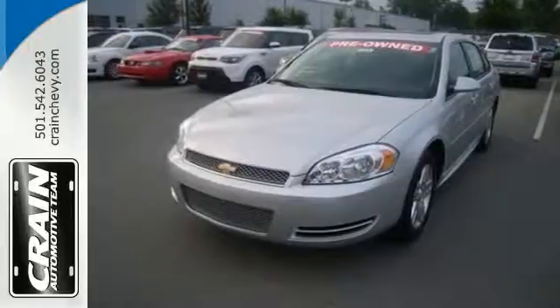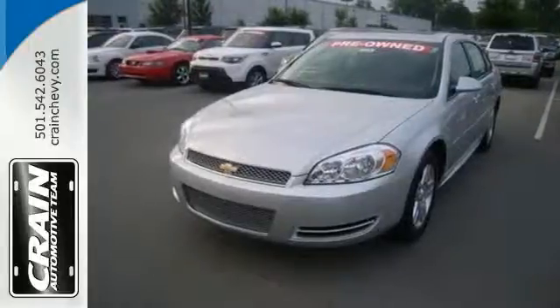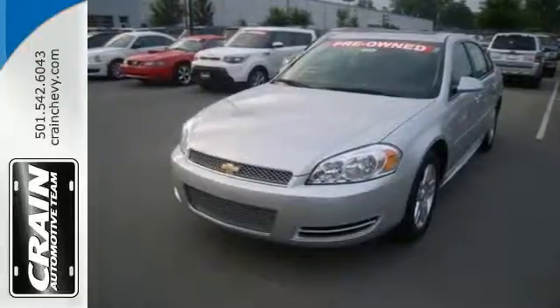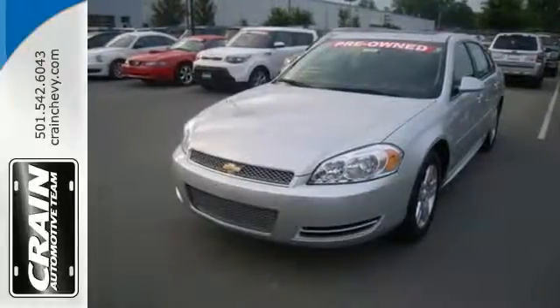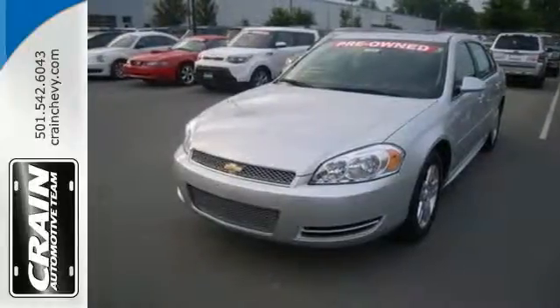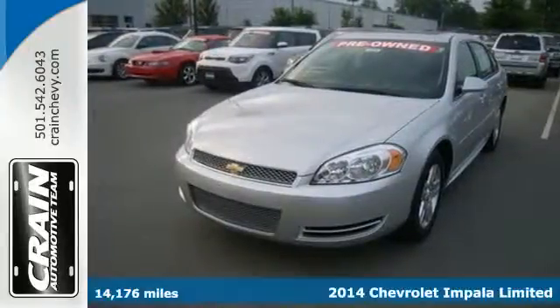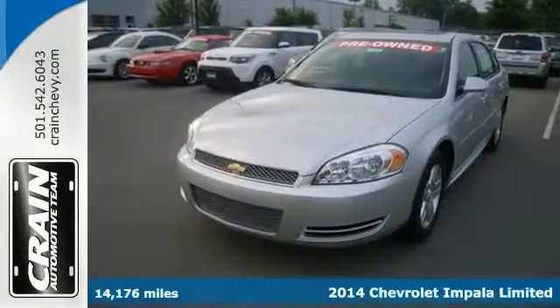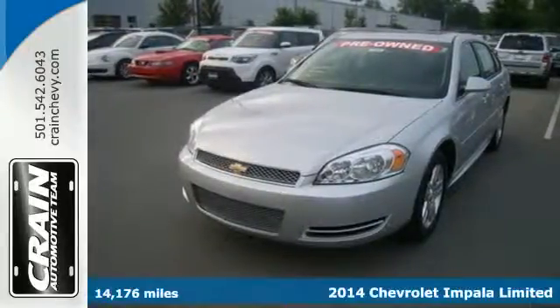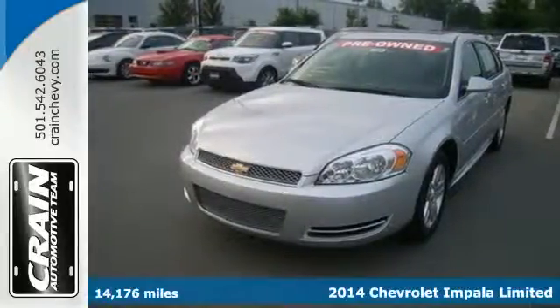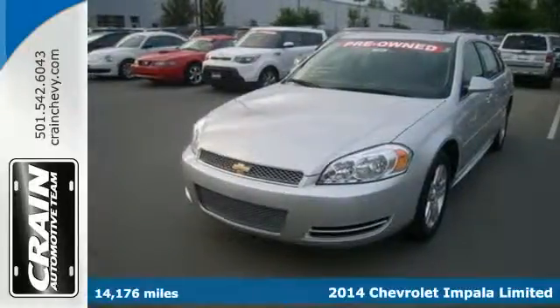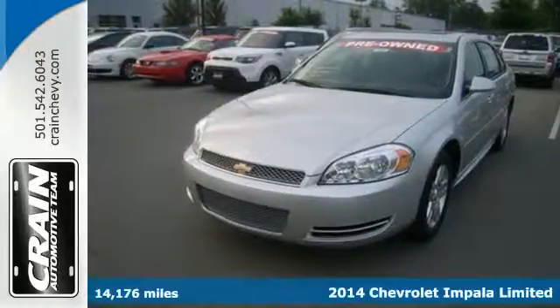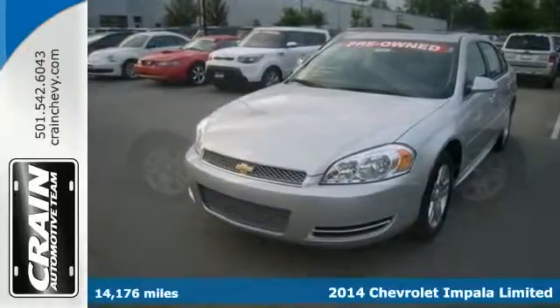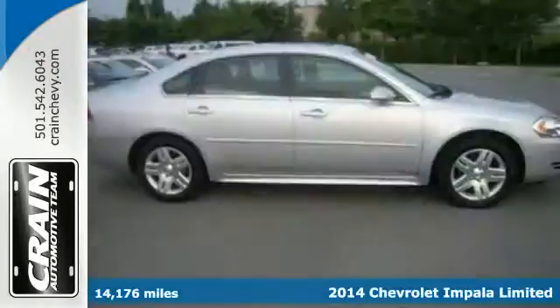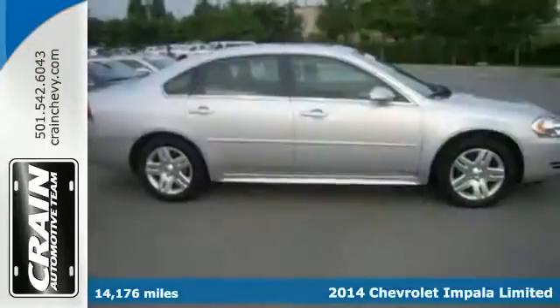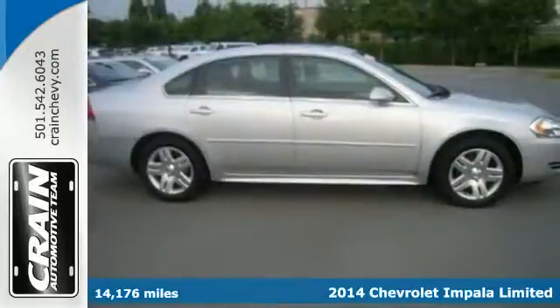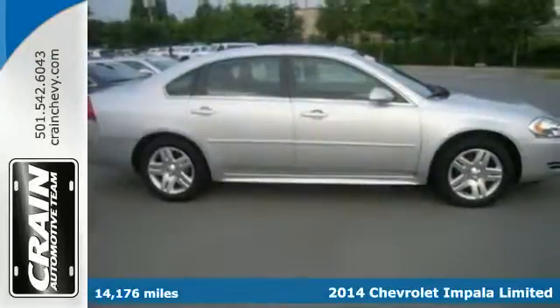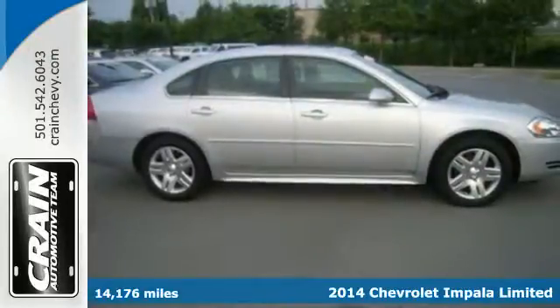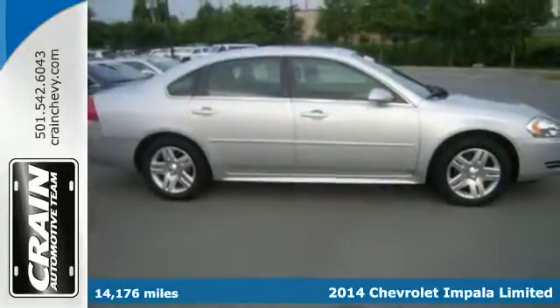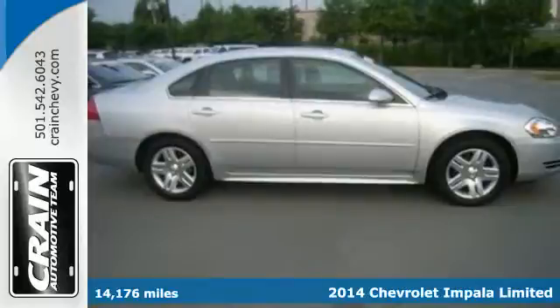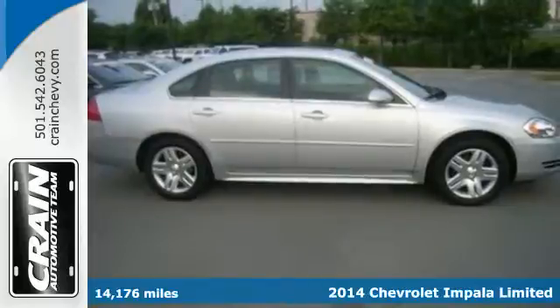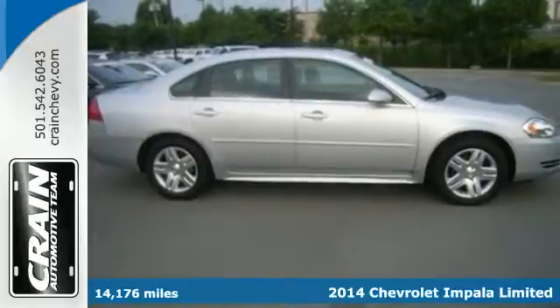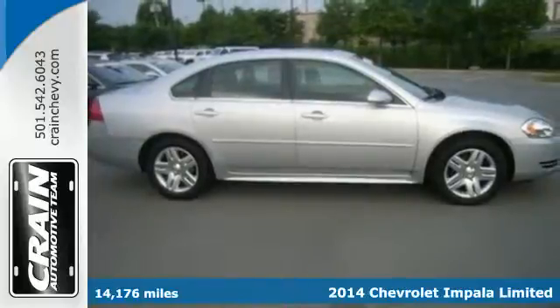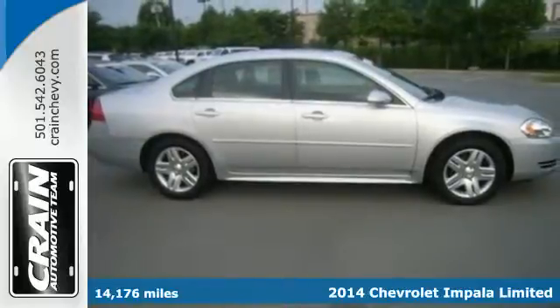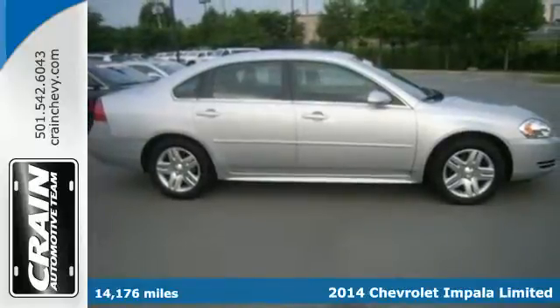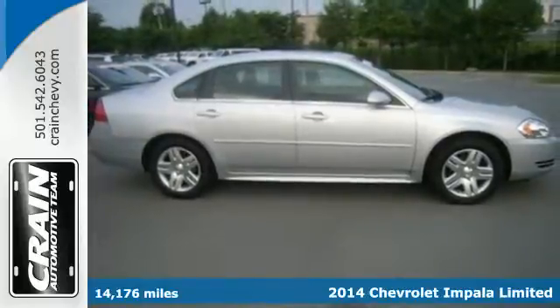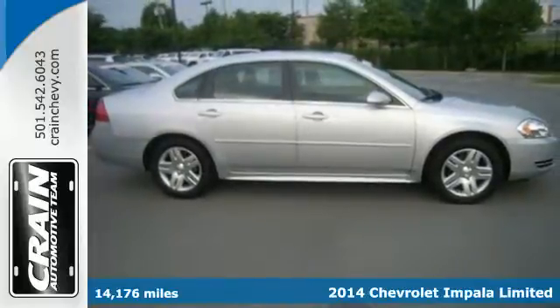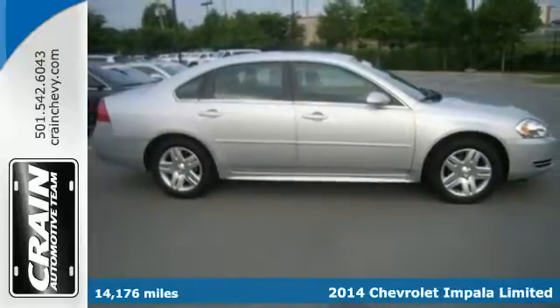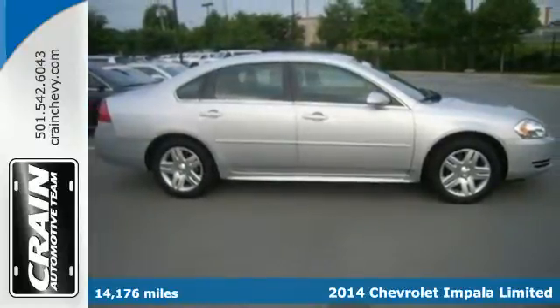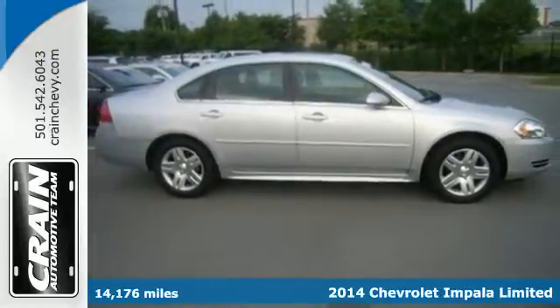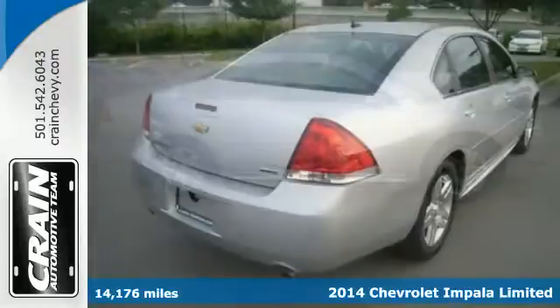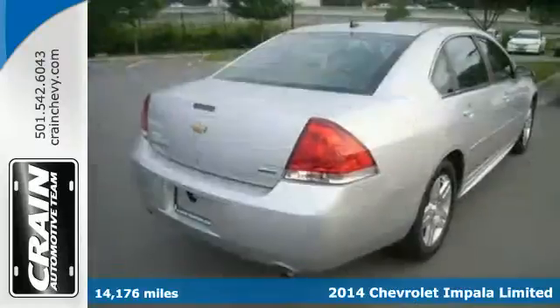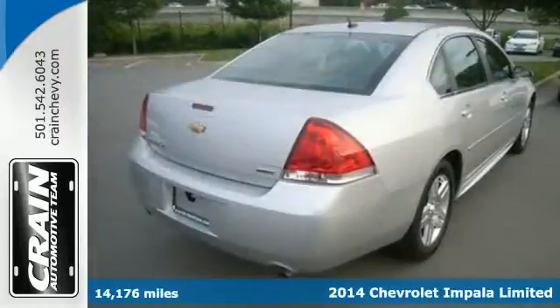Here's a 2014 Chevrolet Impala Limited. With a long tradition behind it, it's easy to trust what you're getting with this sedan.